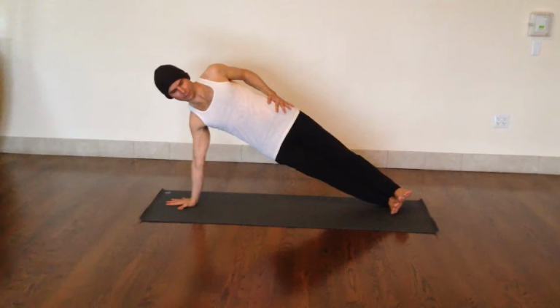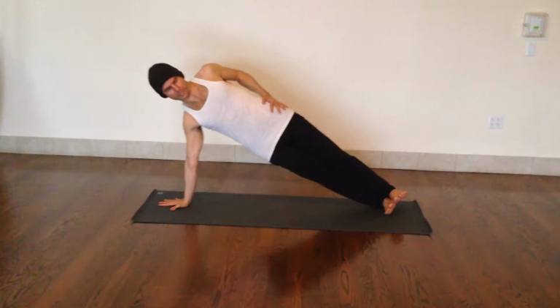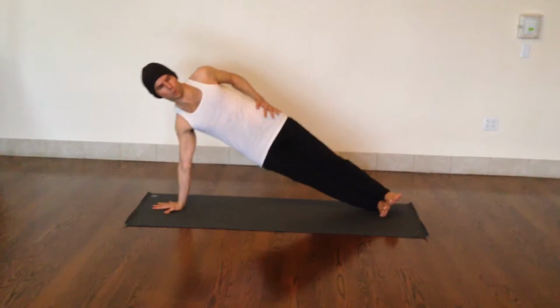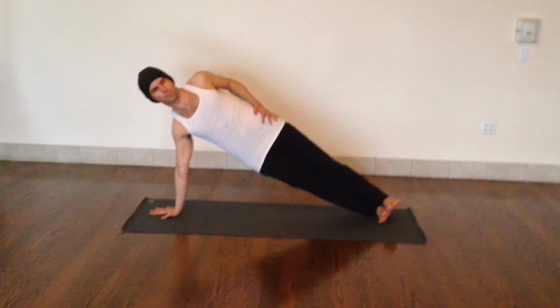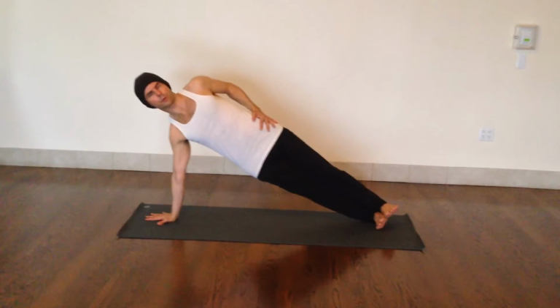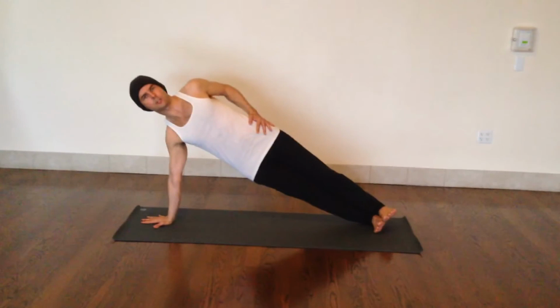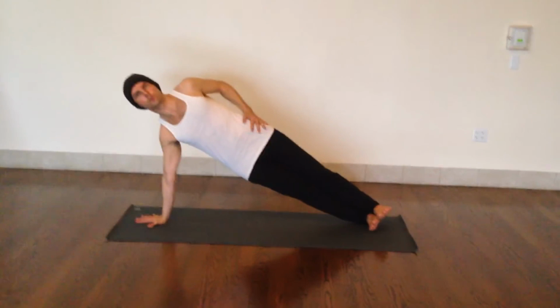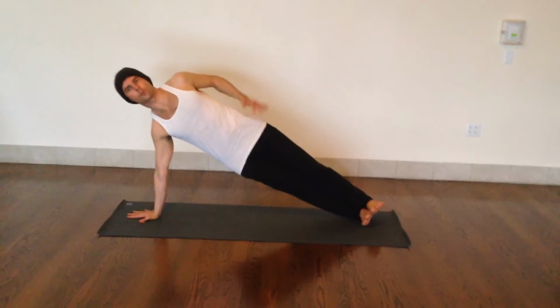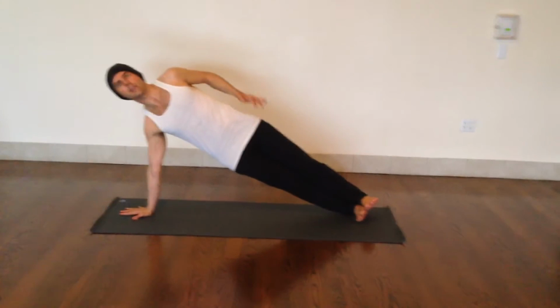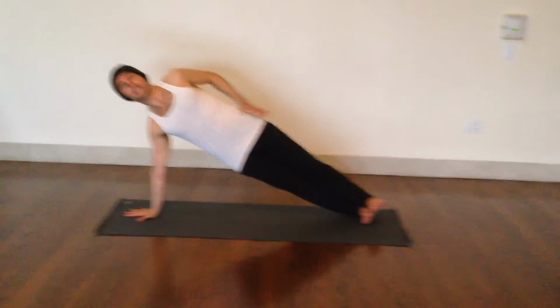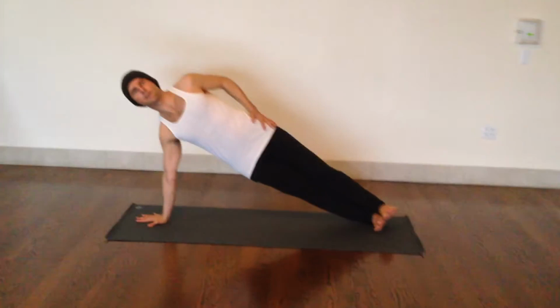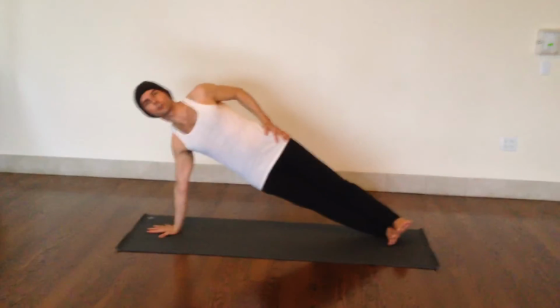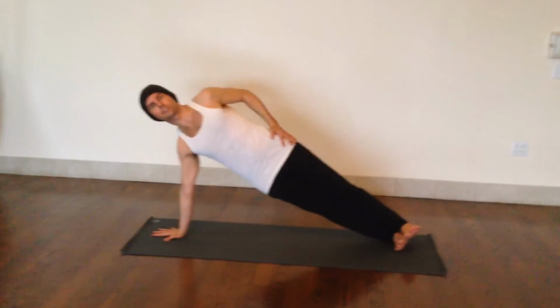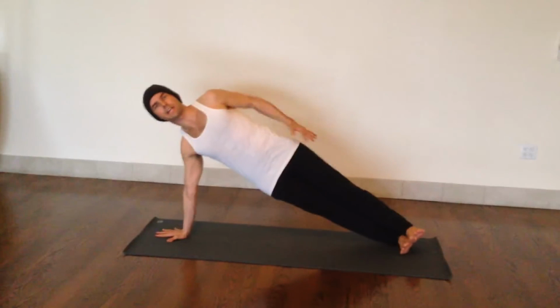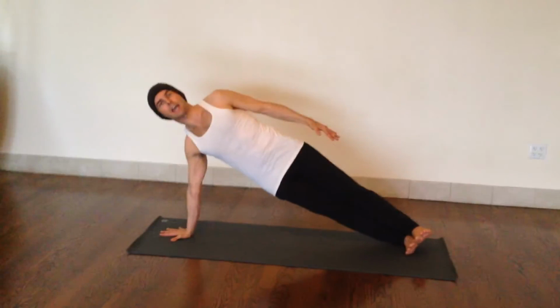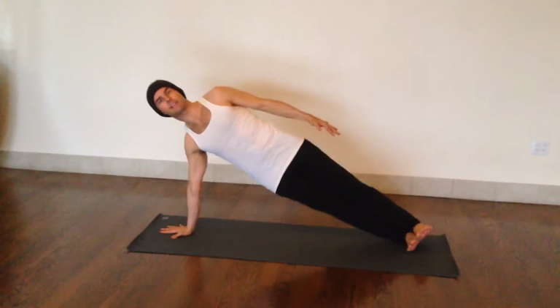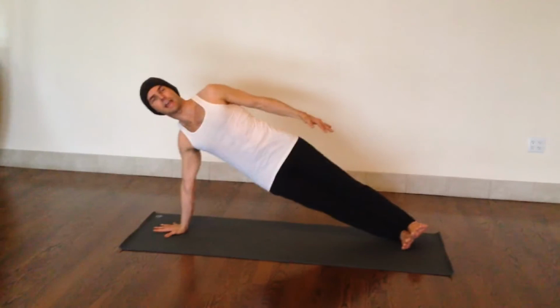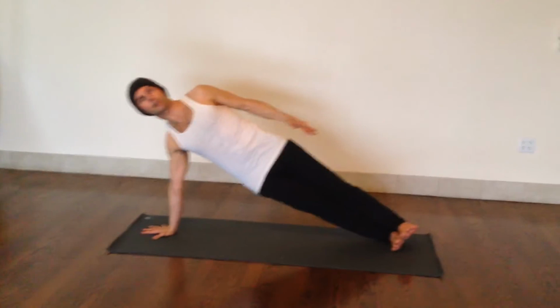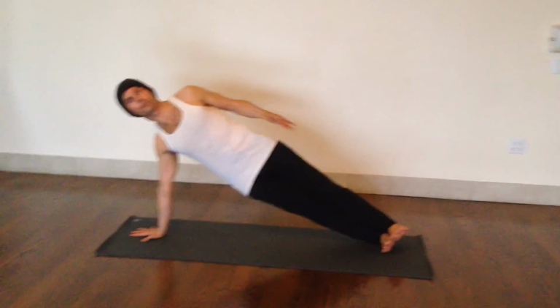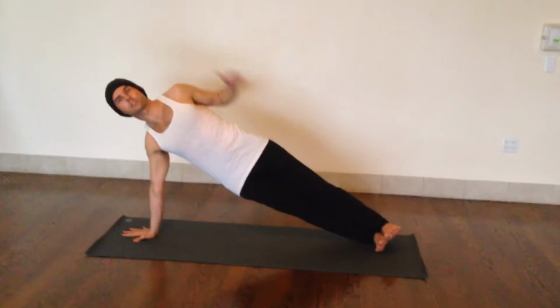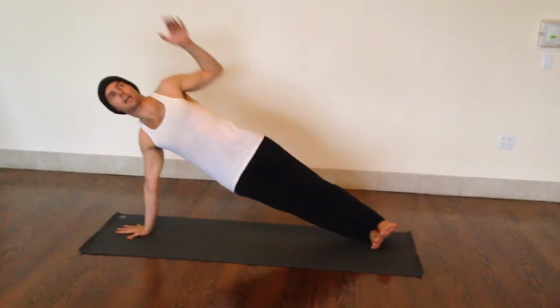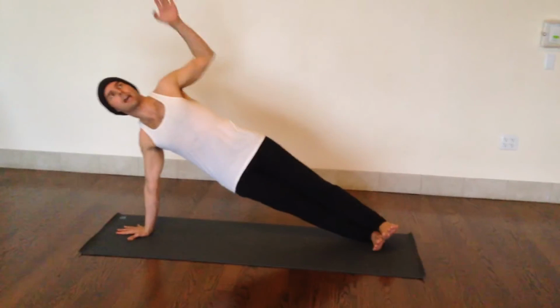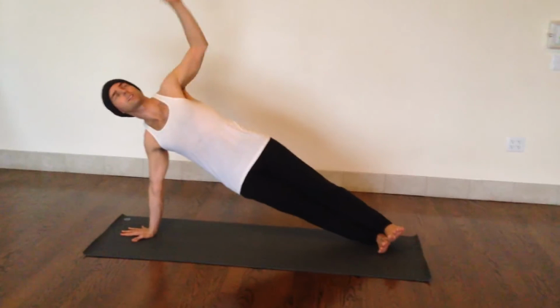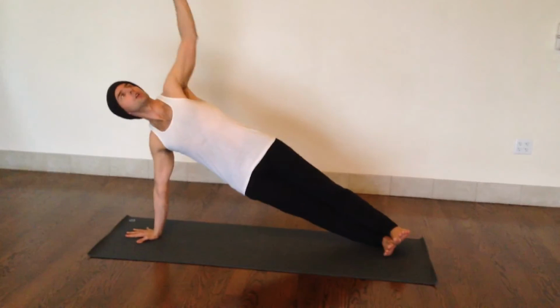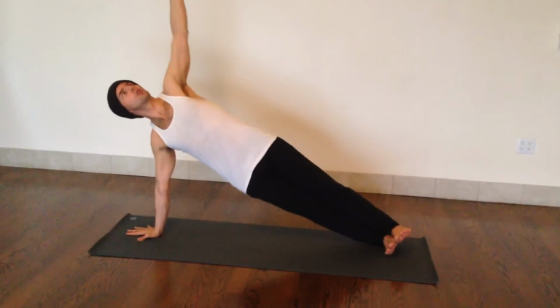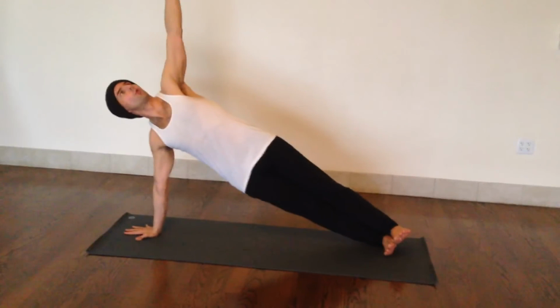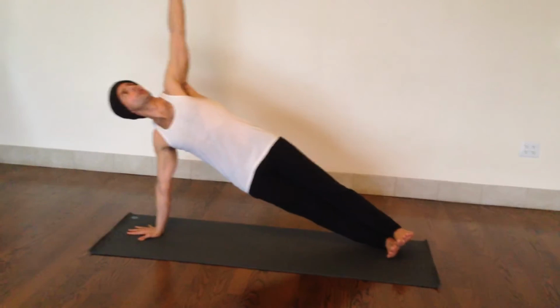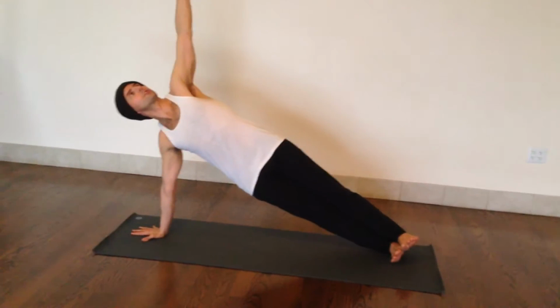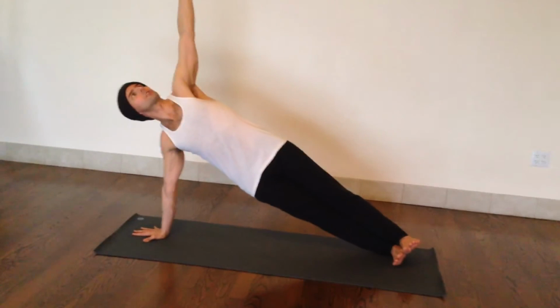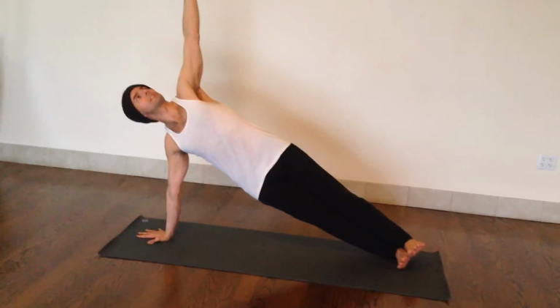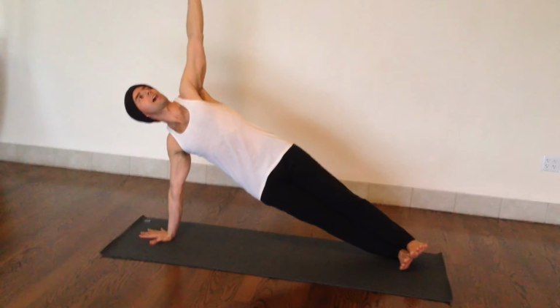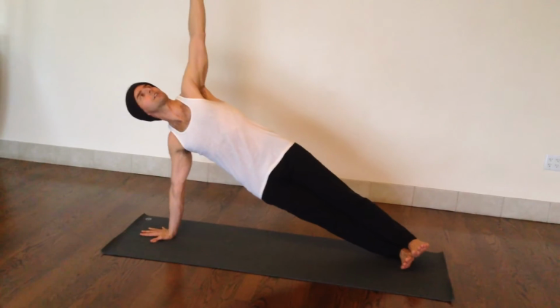So here we're pretty neutral. Hips are stacked, ankles are stacked, shoulders are stacked.